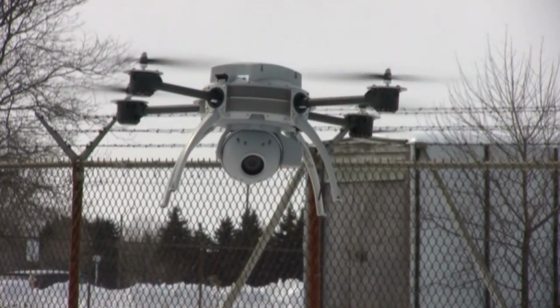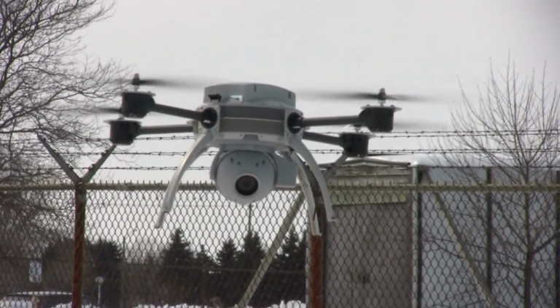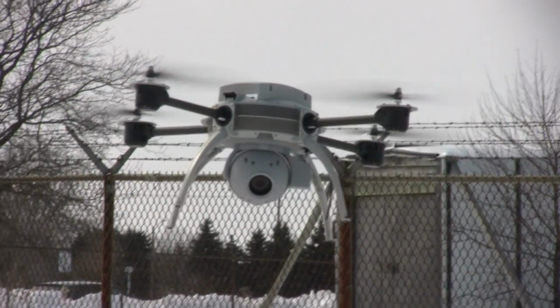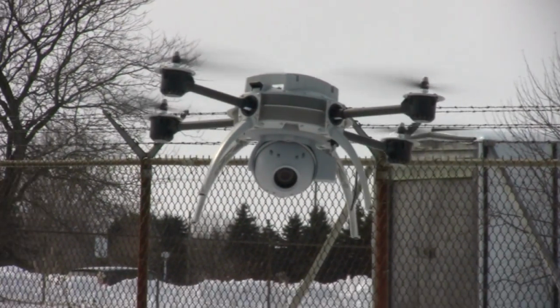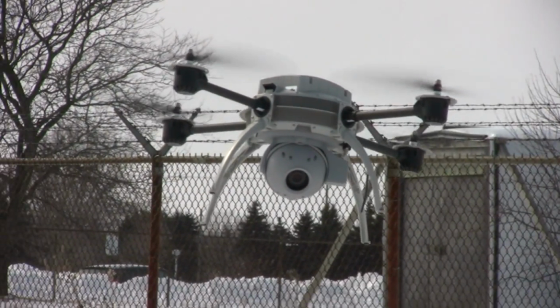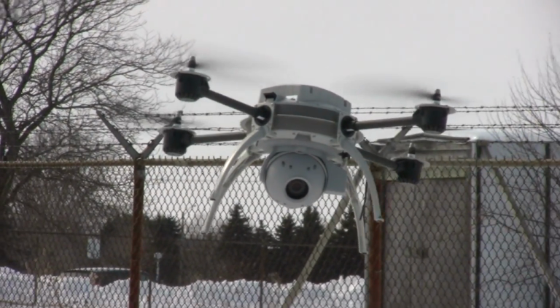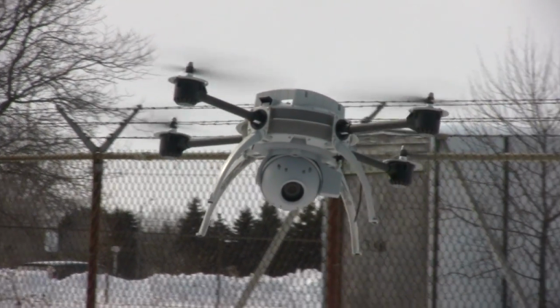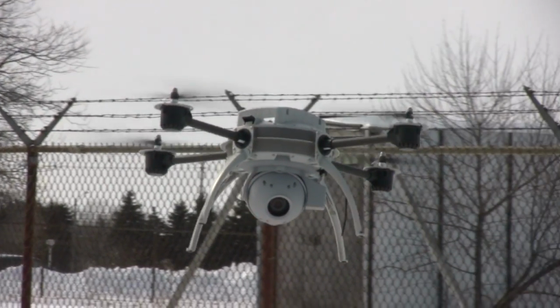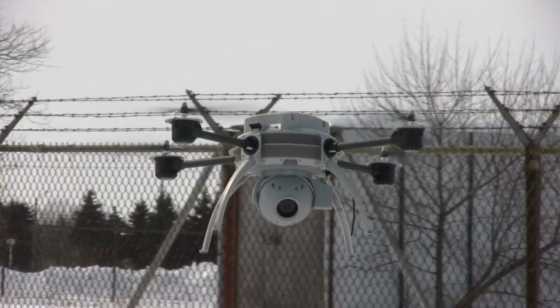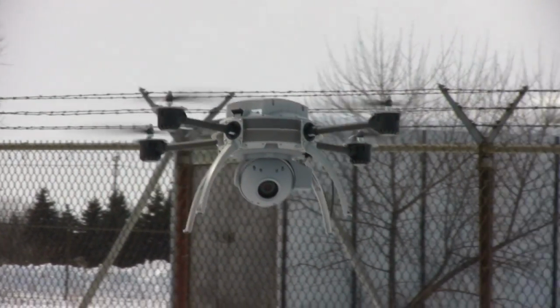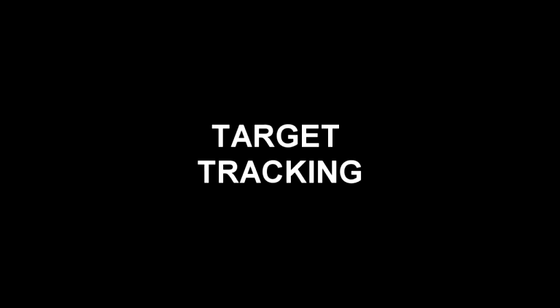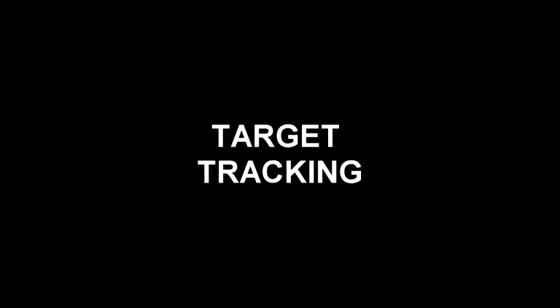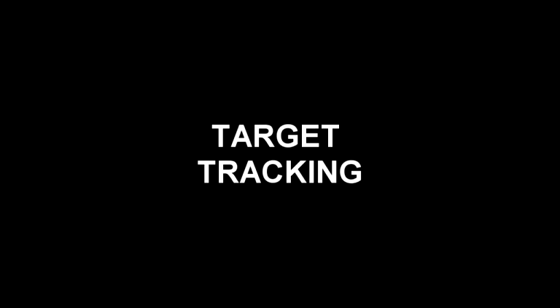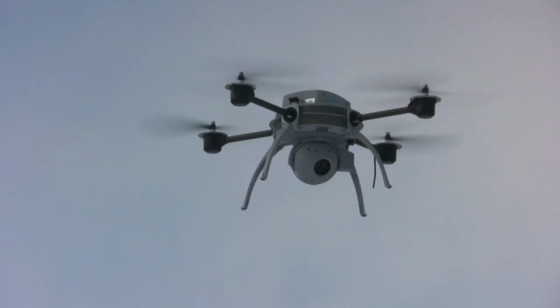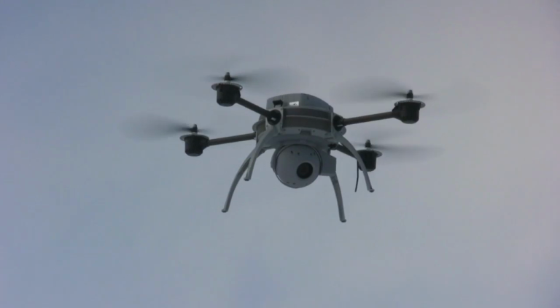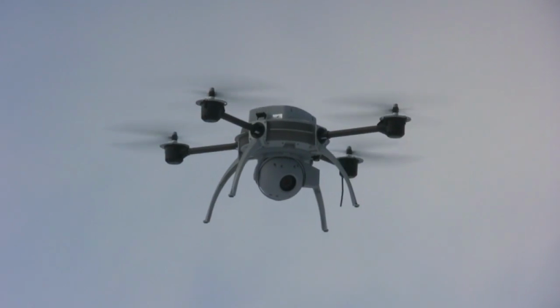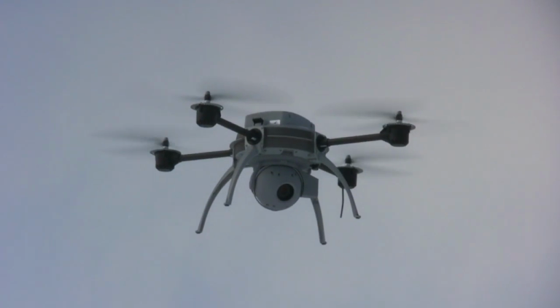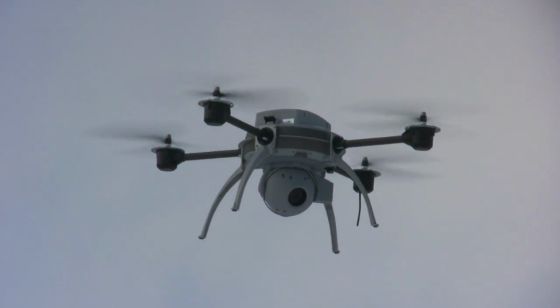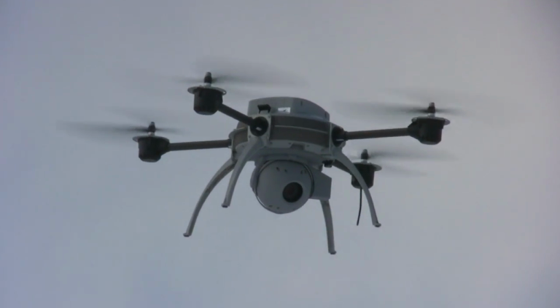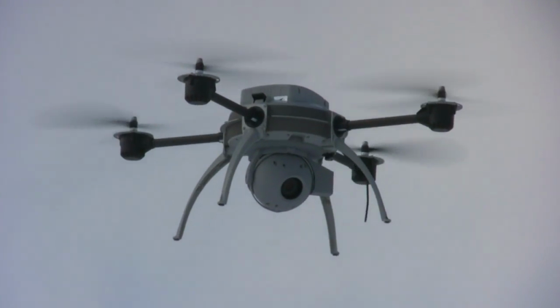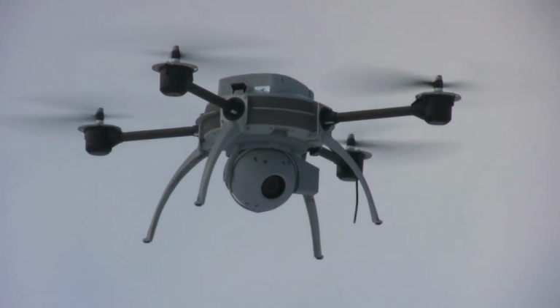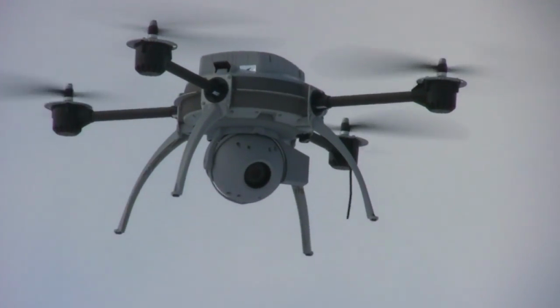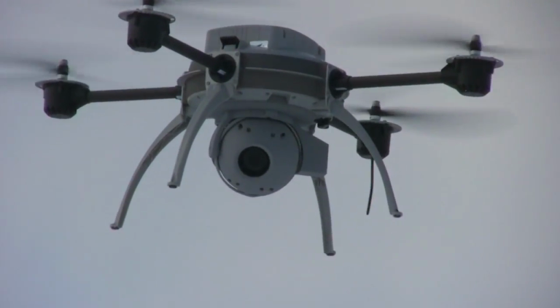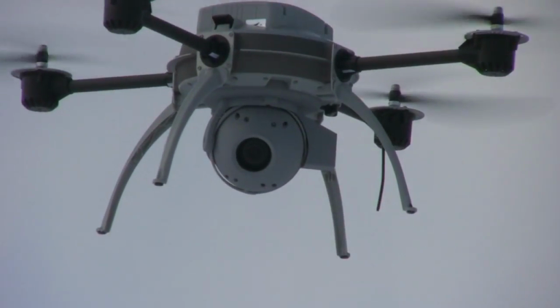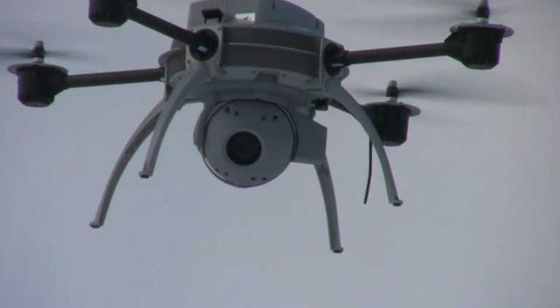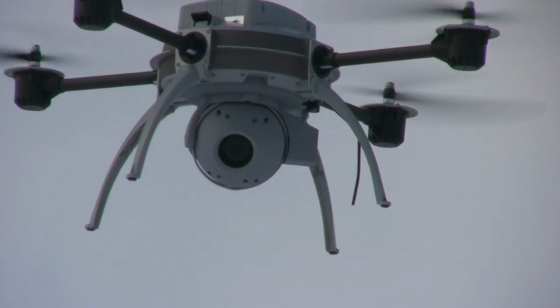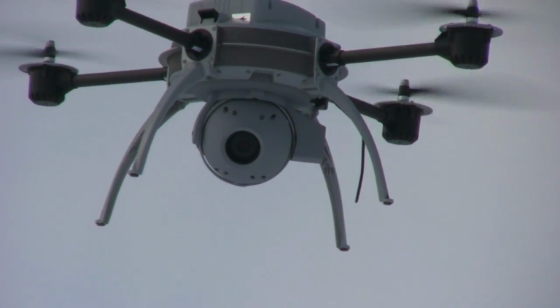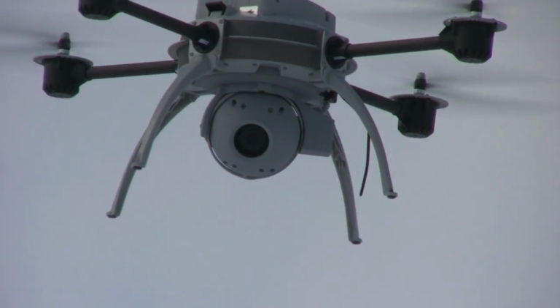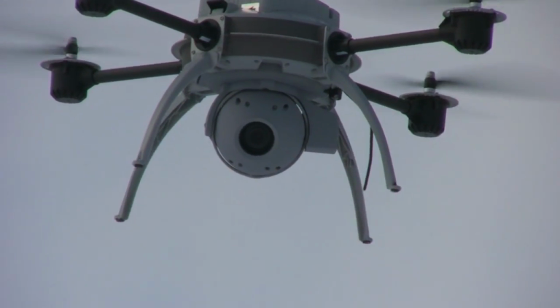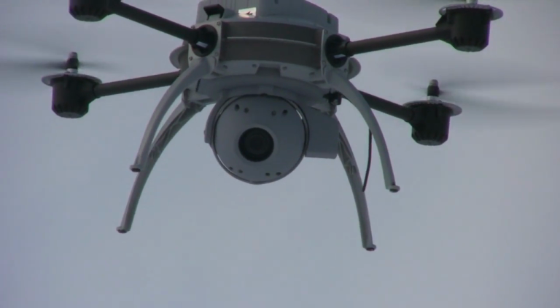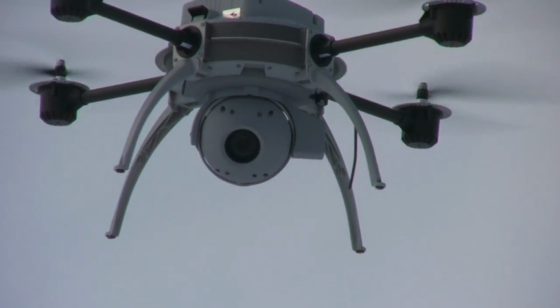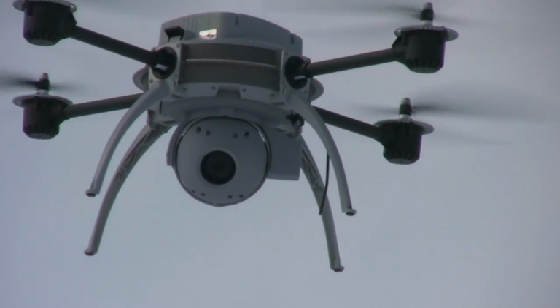The Scout's networked architecture features encrypted communication, control, and storage. The geo-targeted camera automatically tracks a subject.